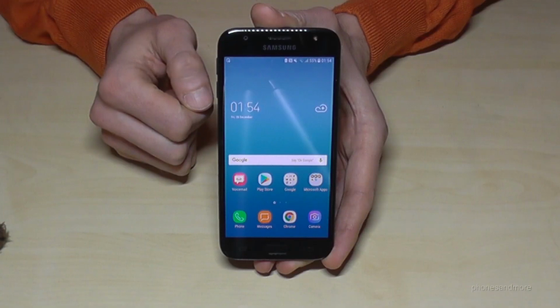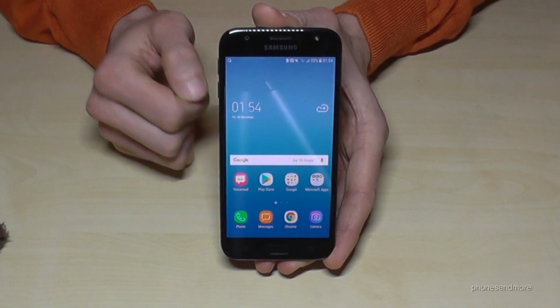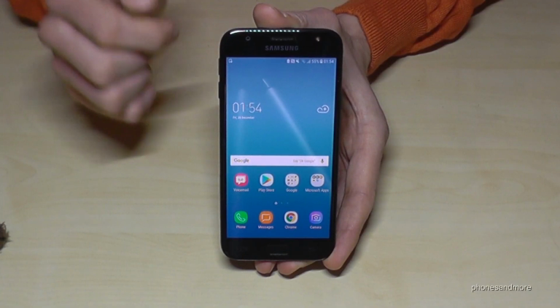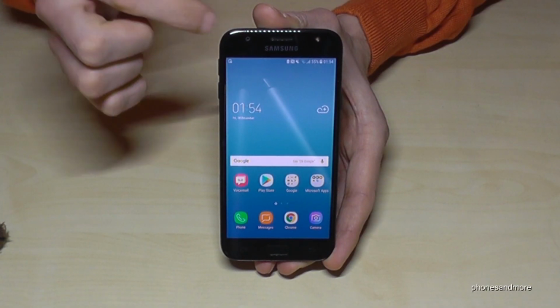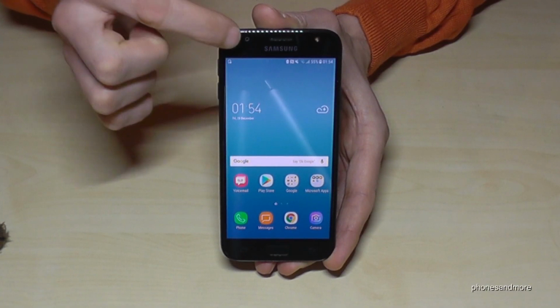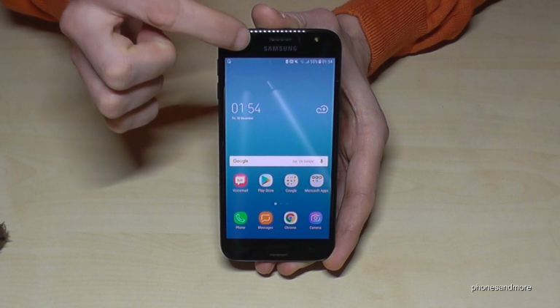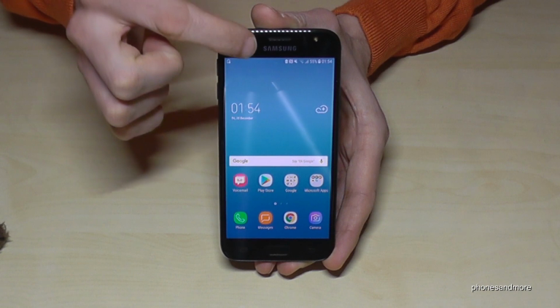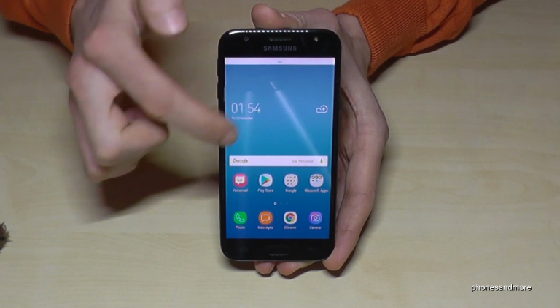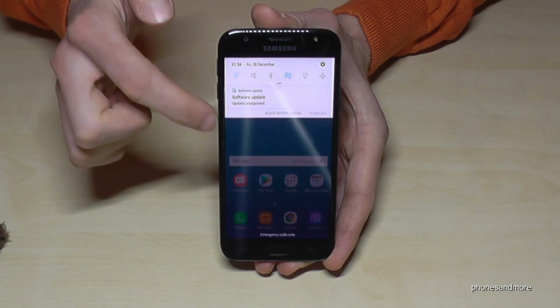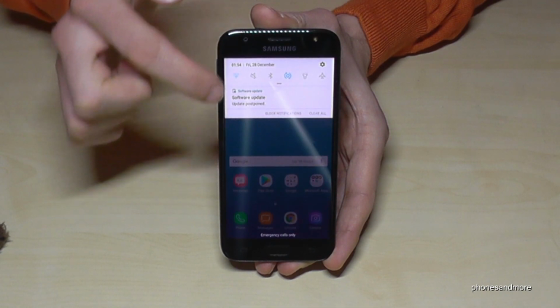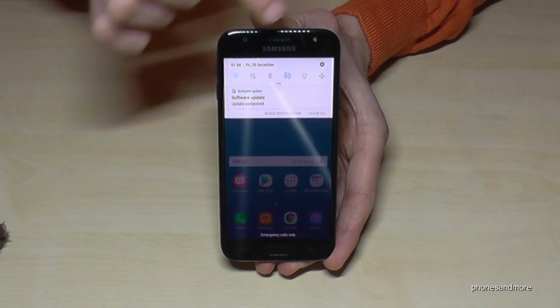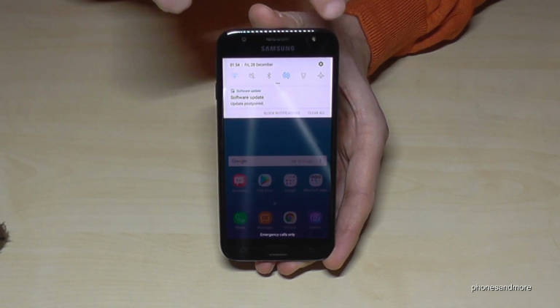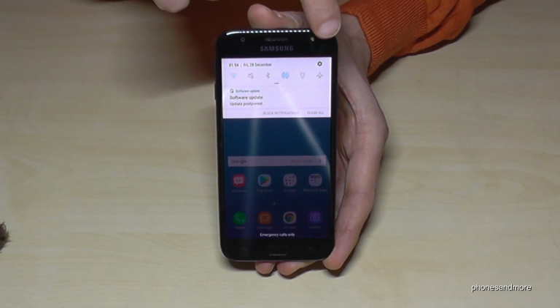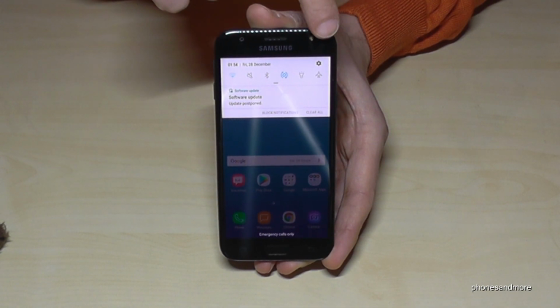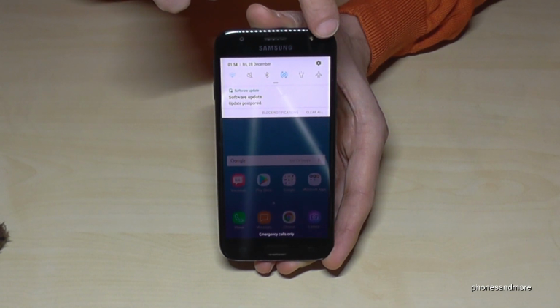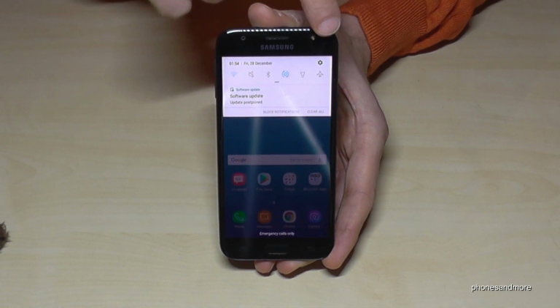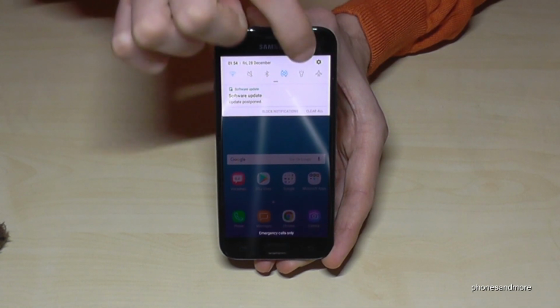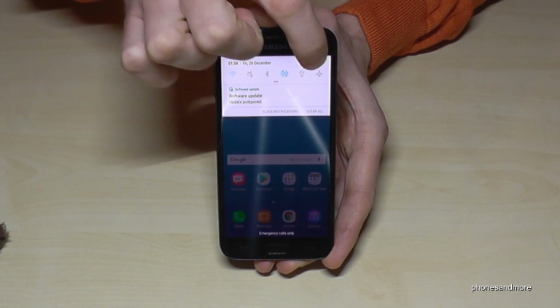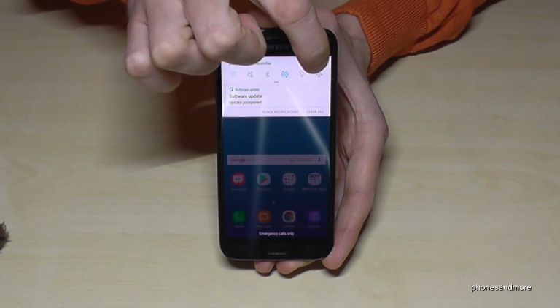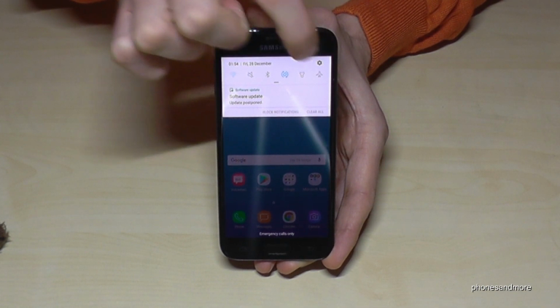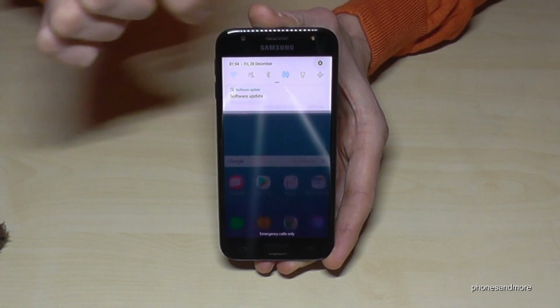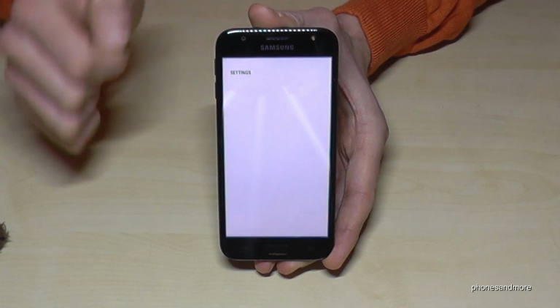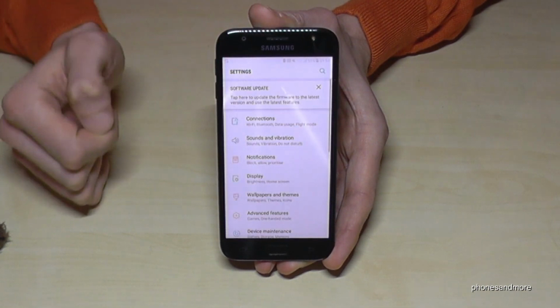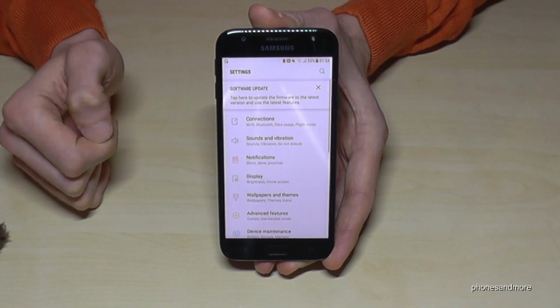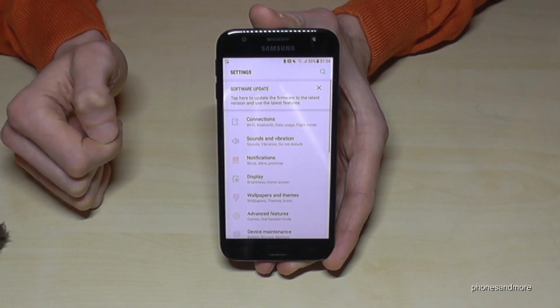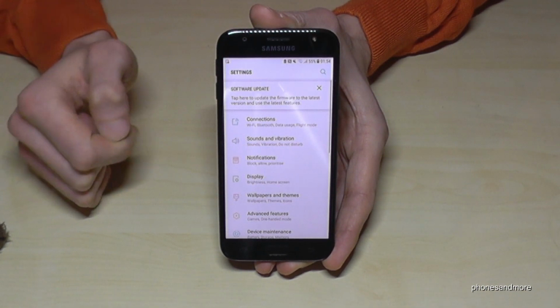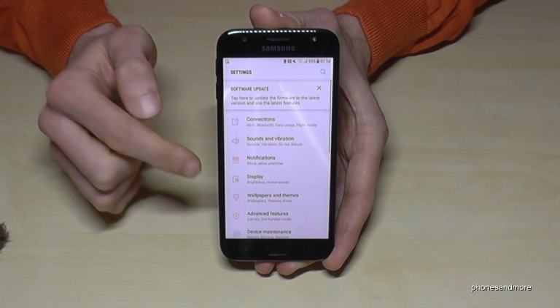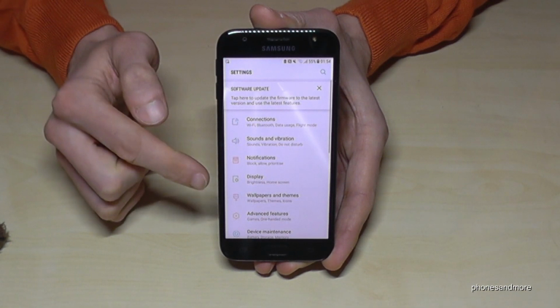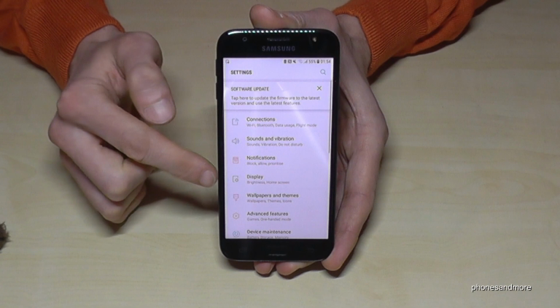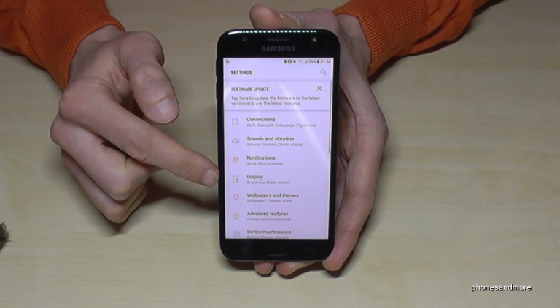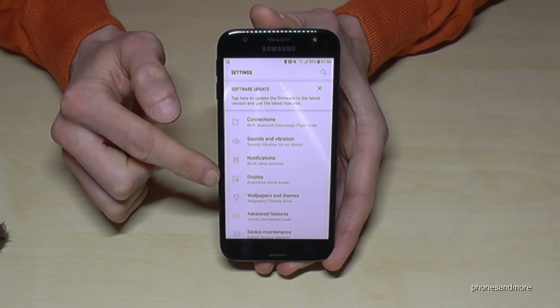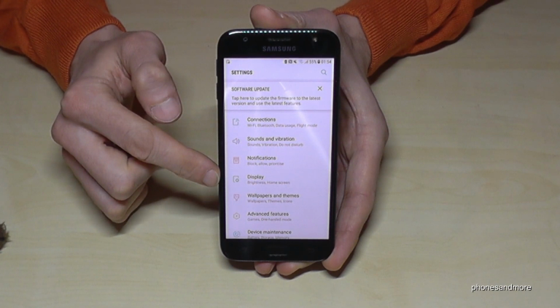First of all we need to go to the settings like this. And we have here the point Display.